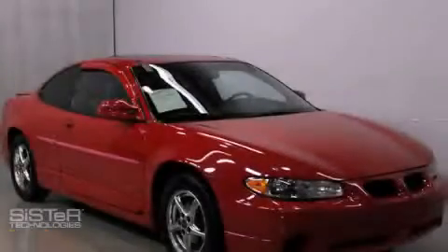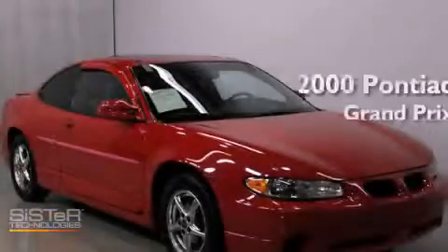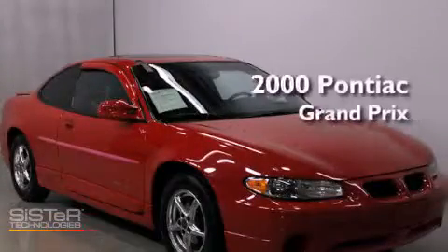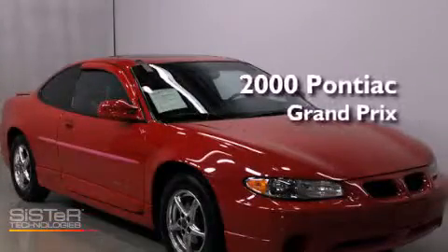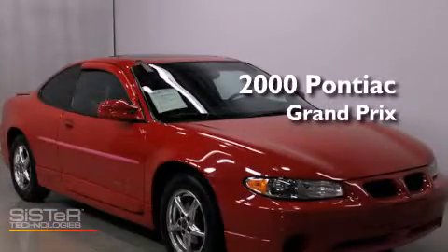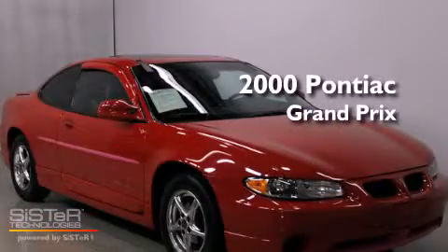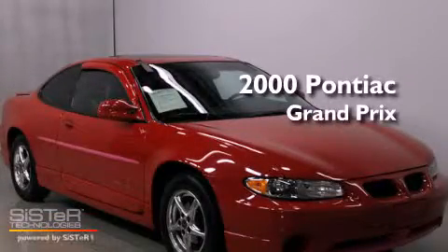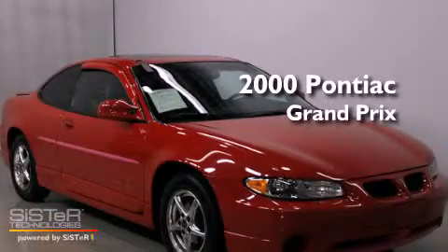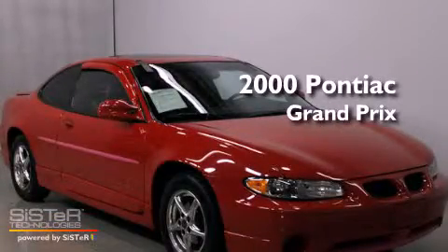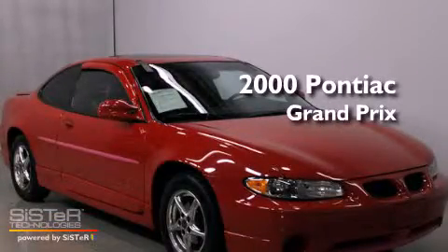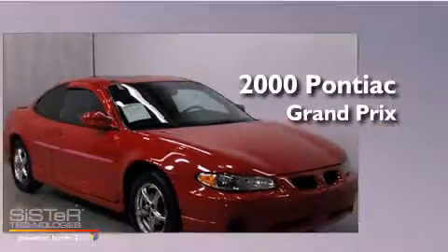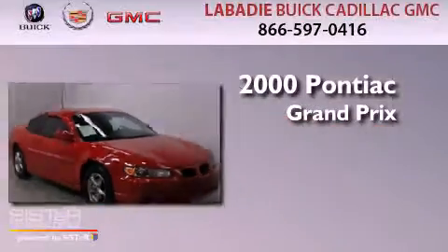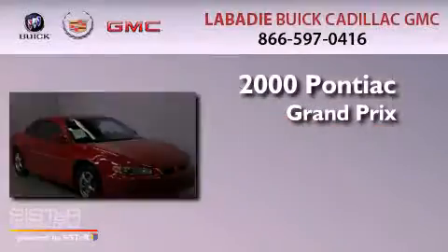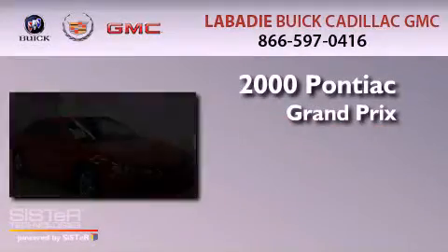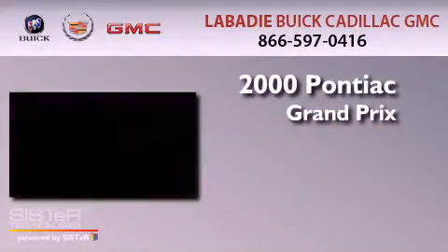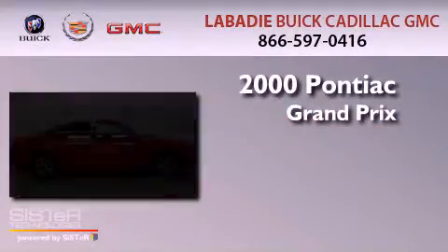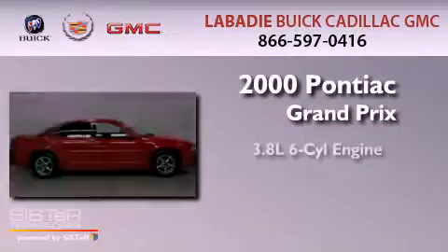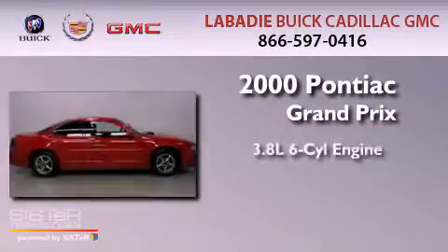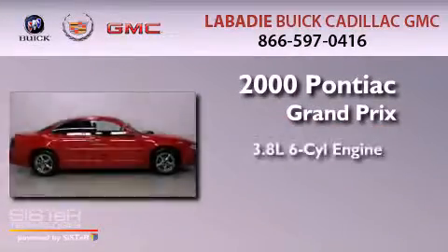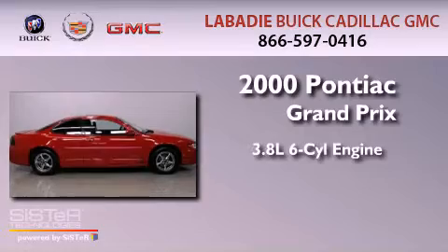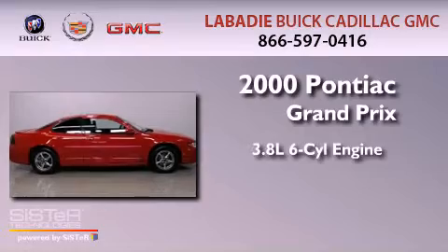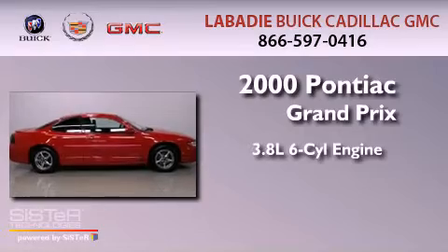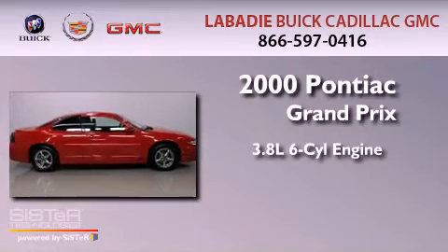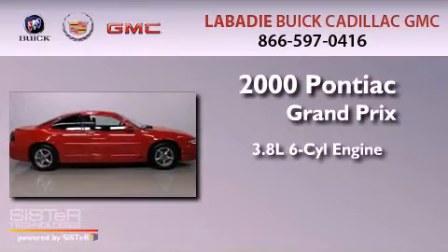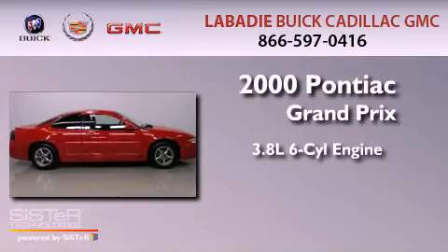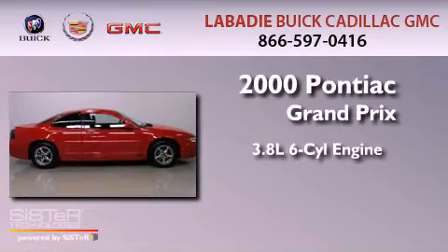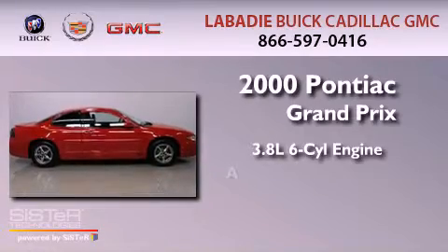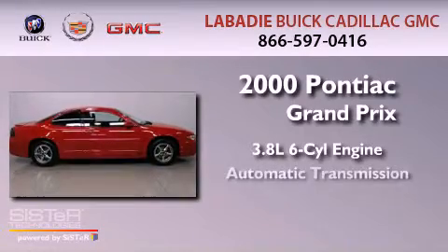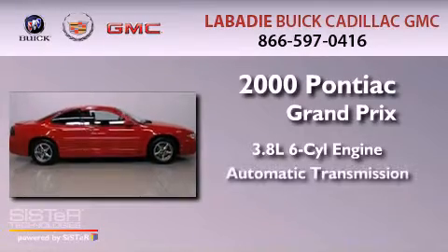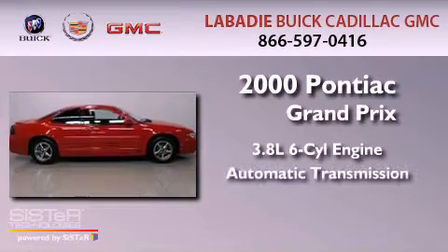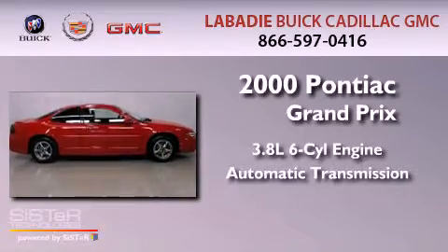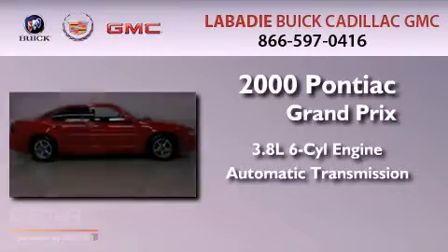This is a 2000 Pontiac Grand Prix. It has a 3.8-liter six-cylinder engine and an automatic transmission.